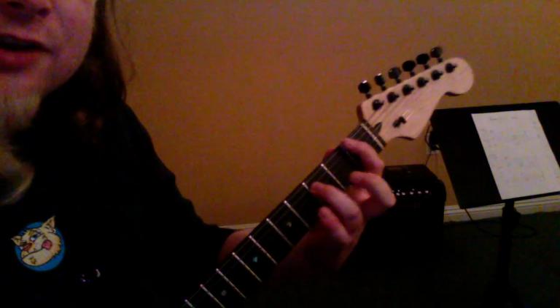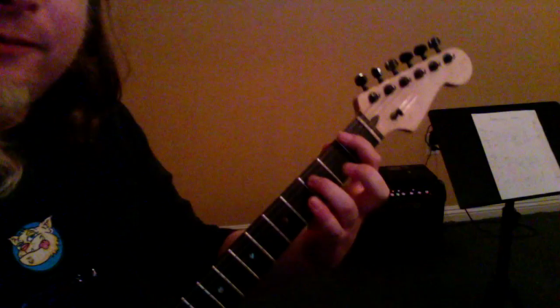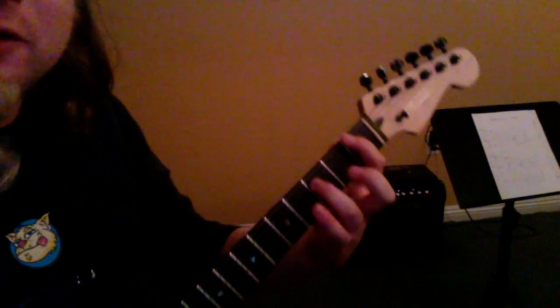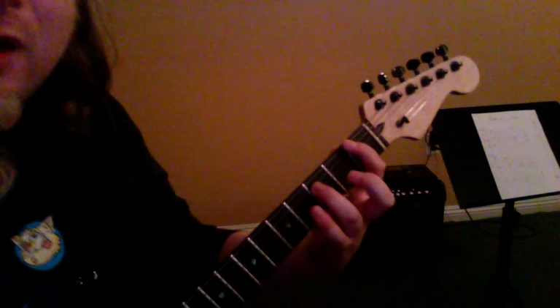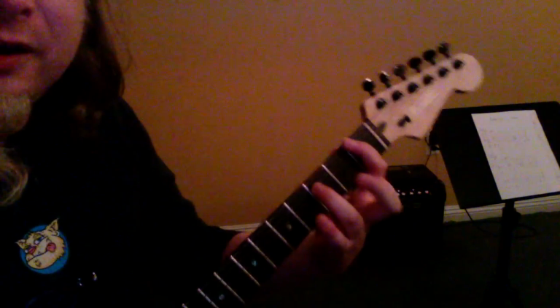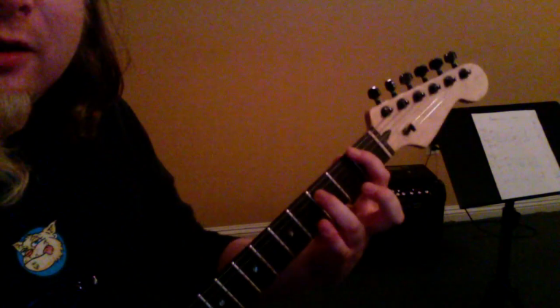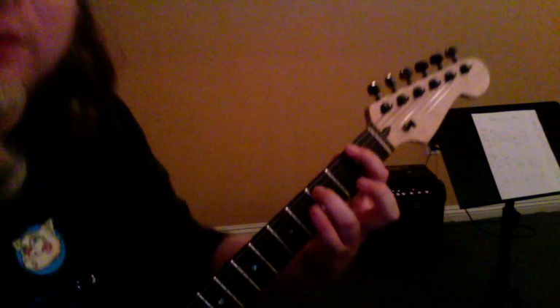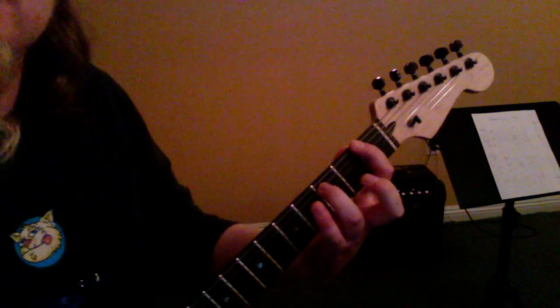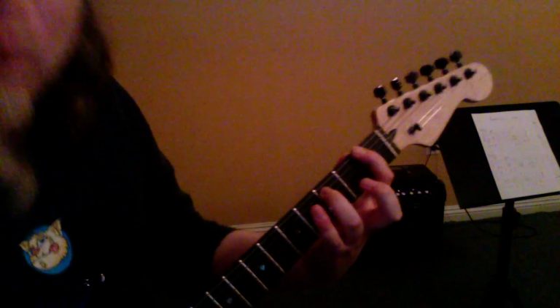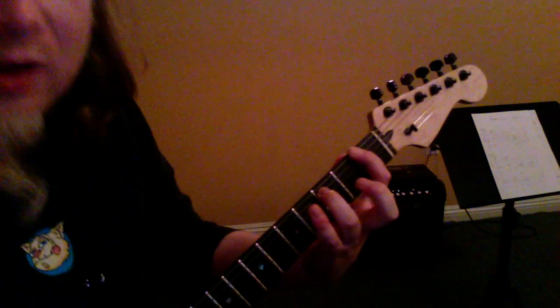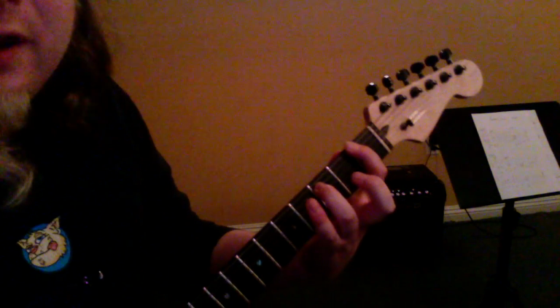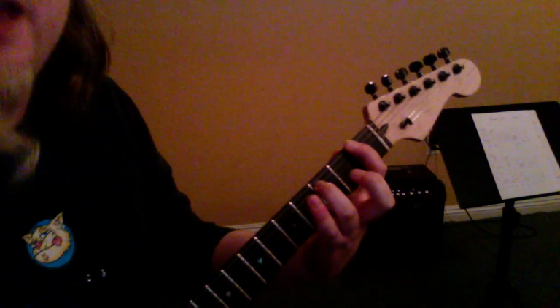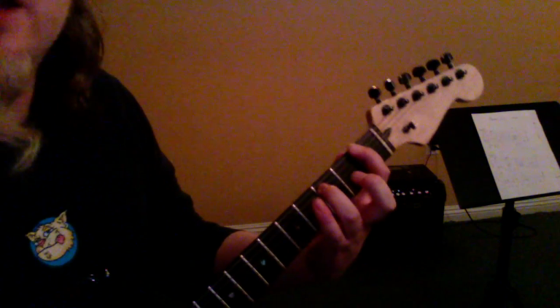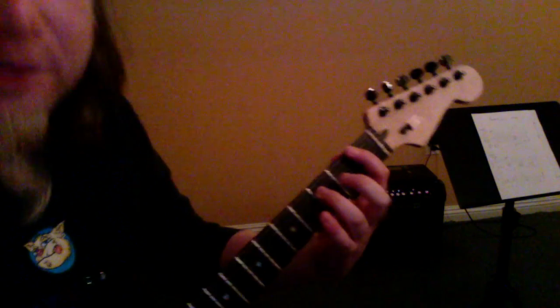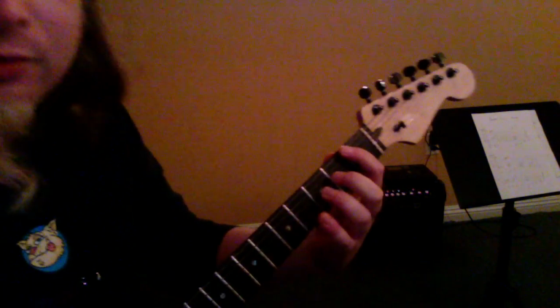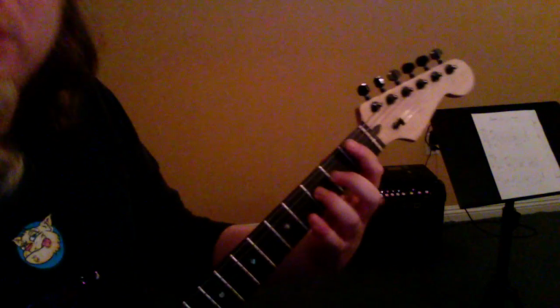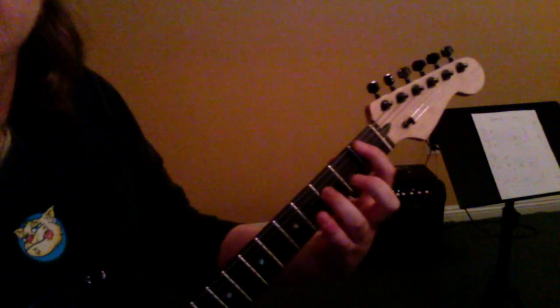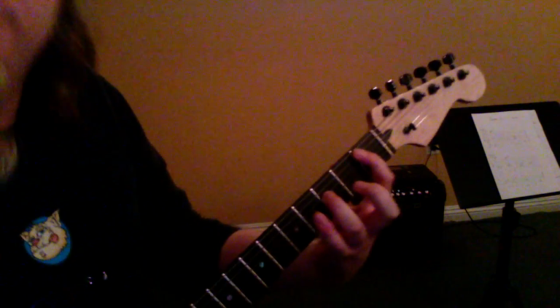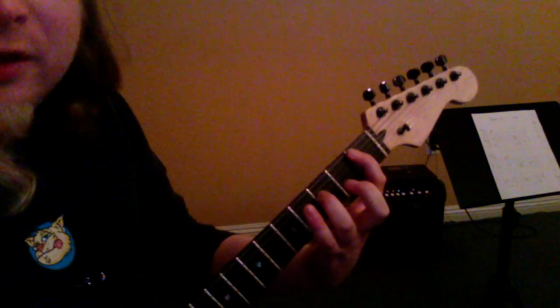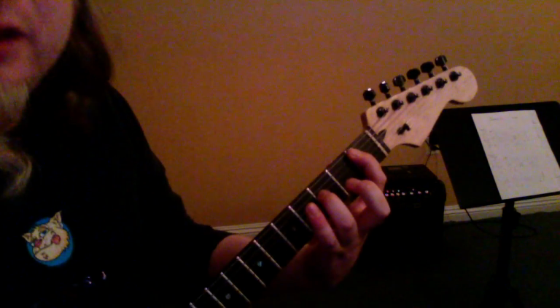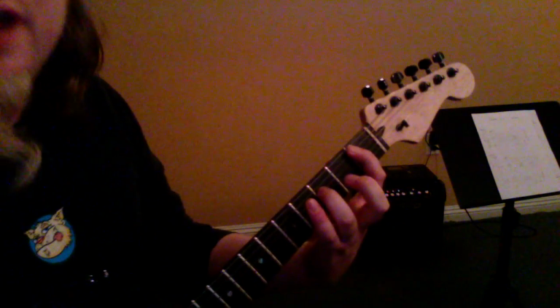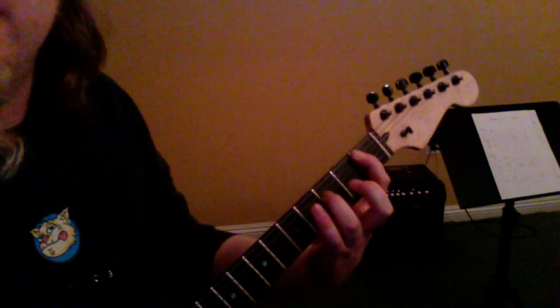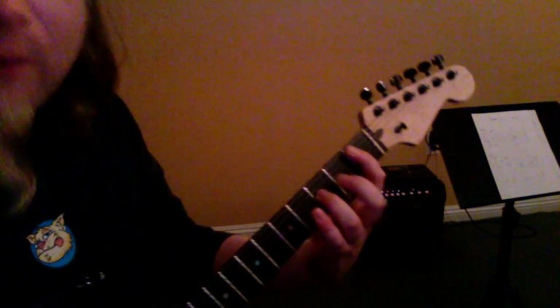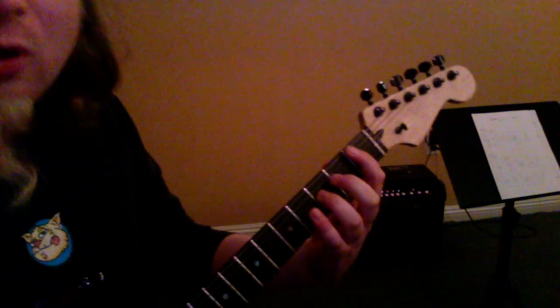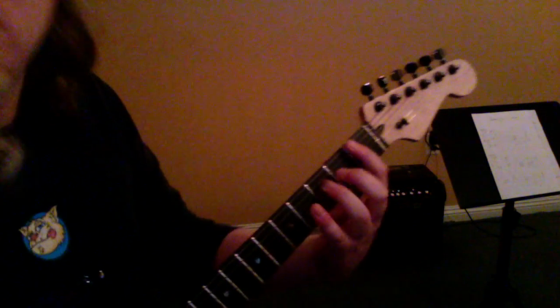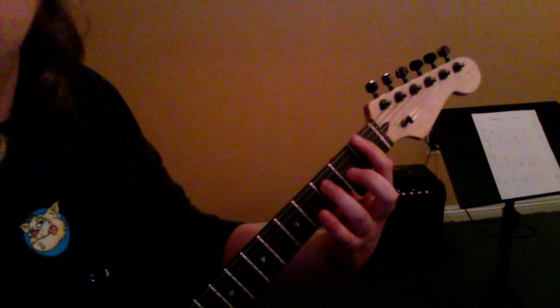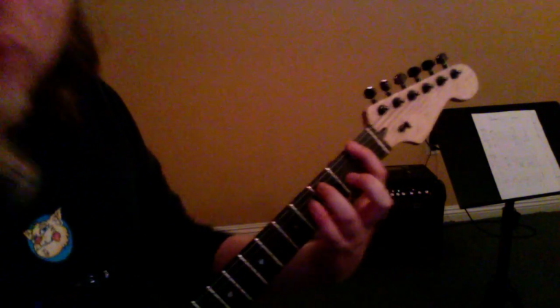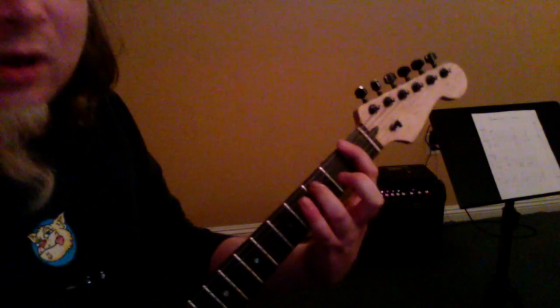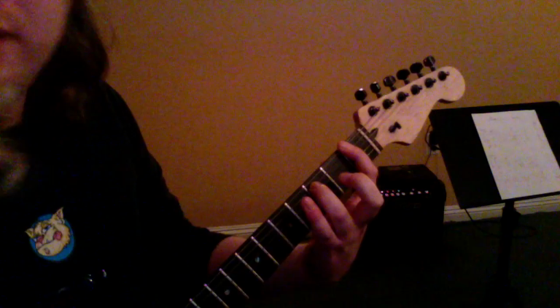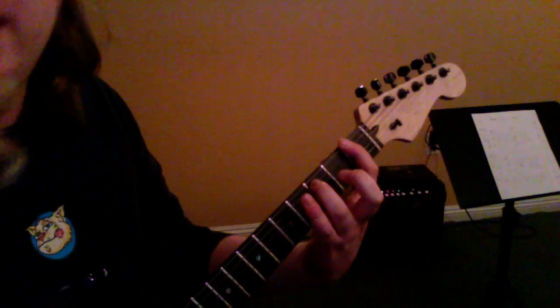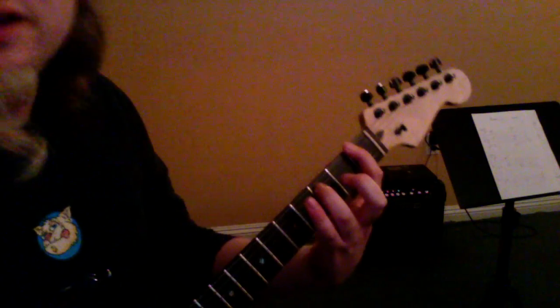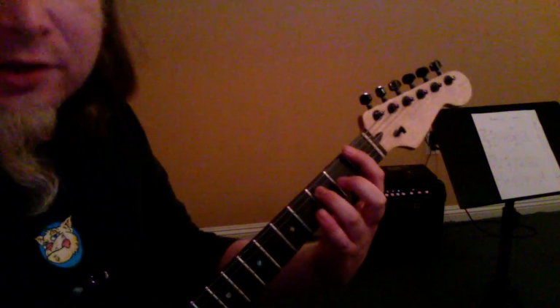Here's the first part, it goes: one and two, three and four, one and two.